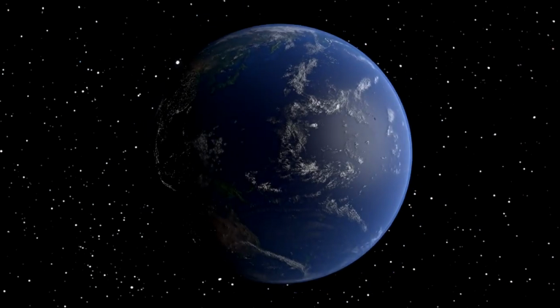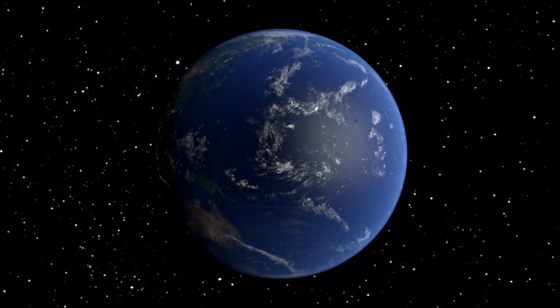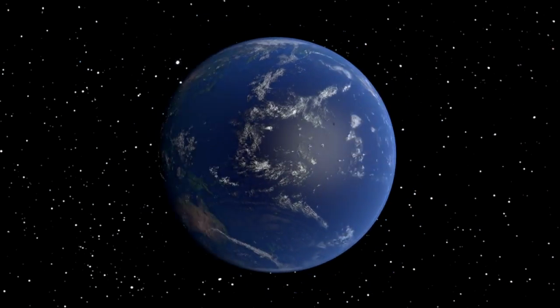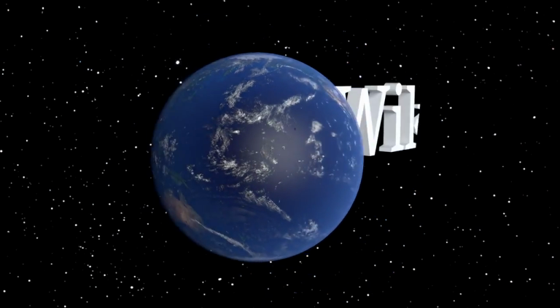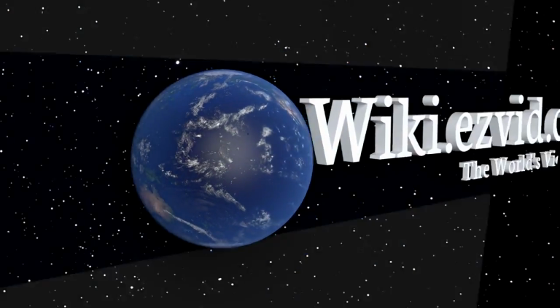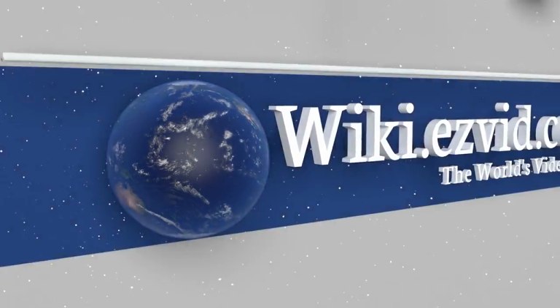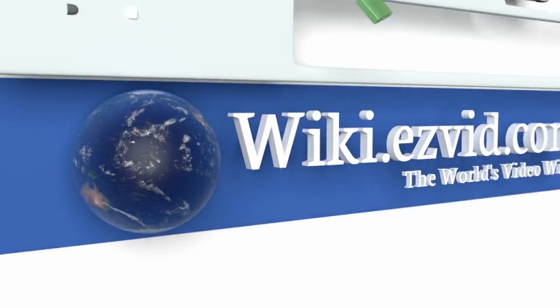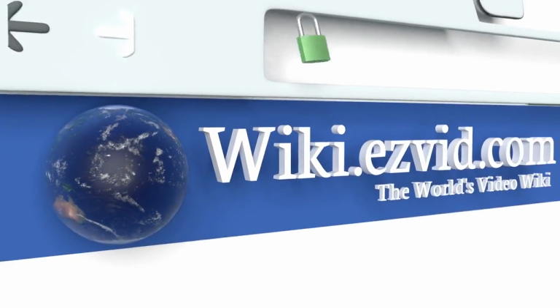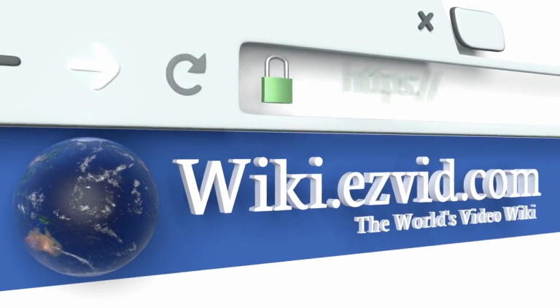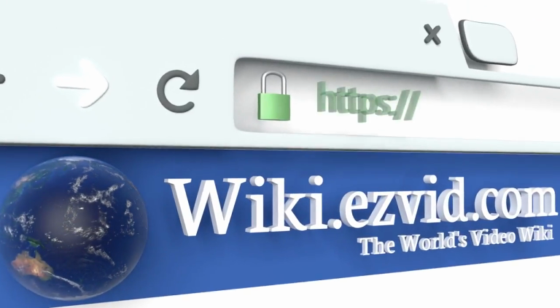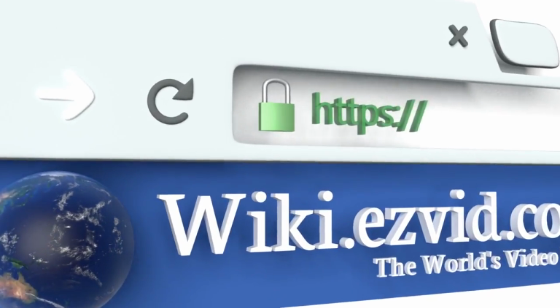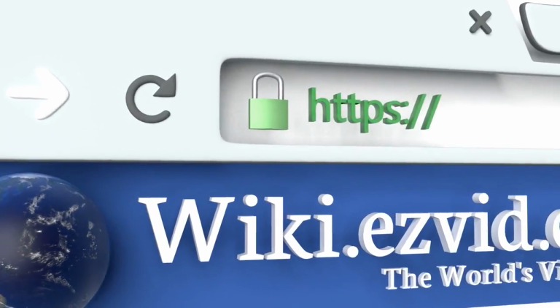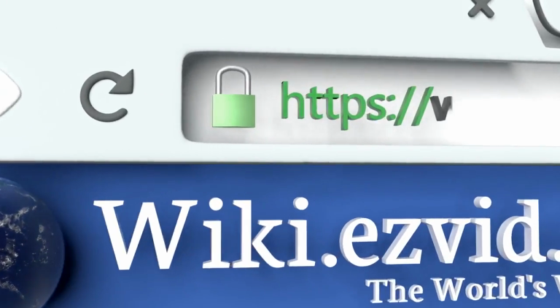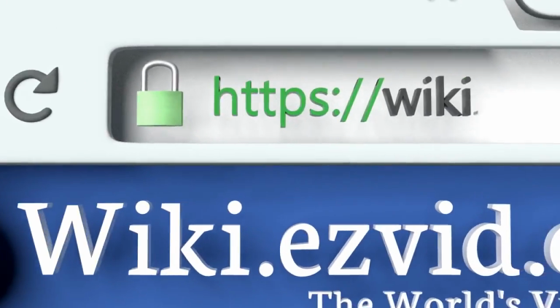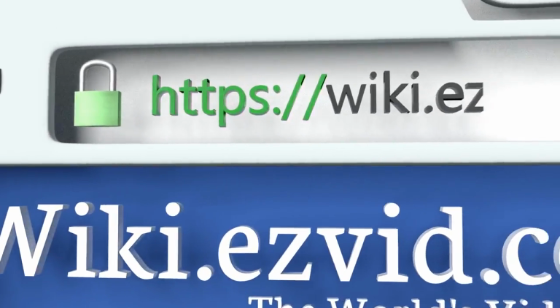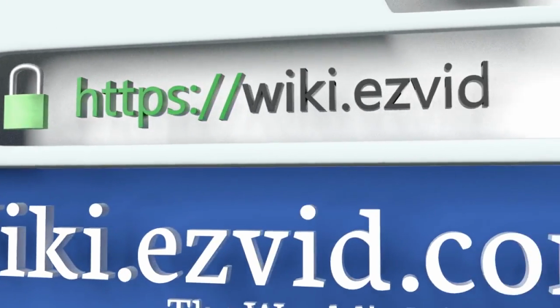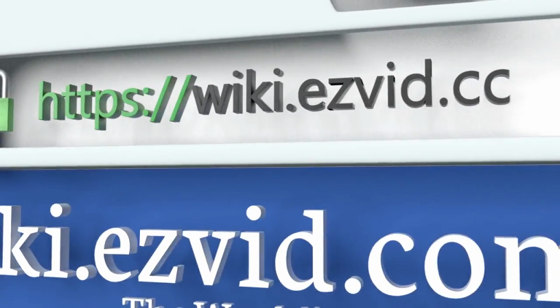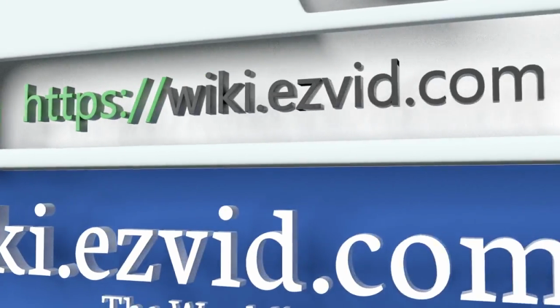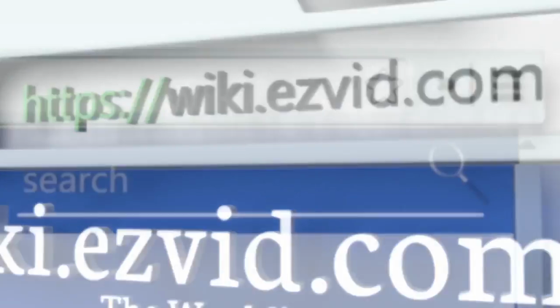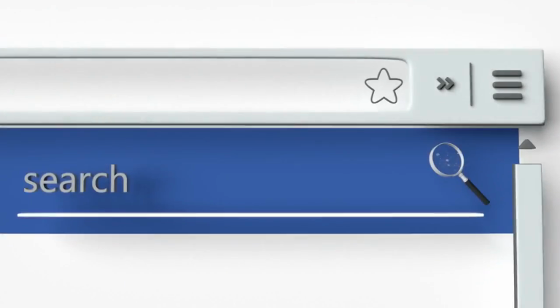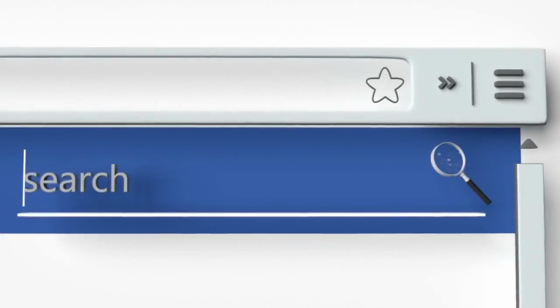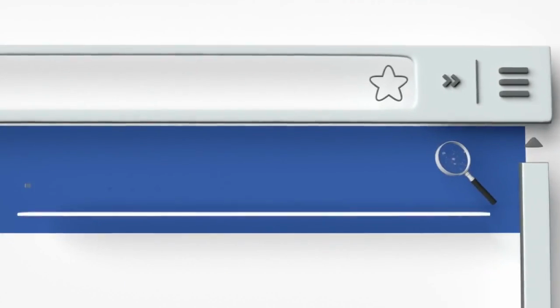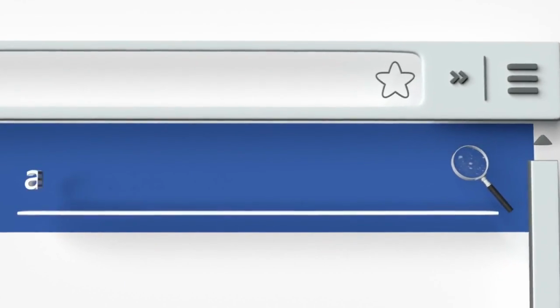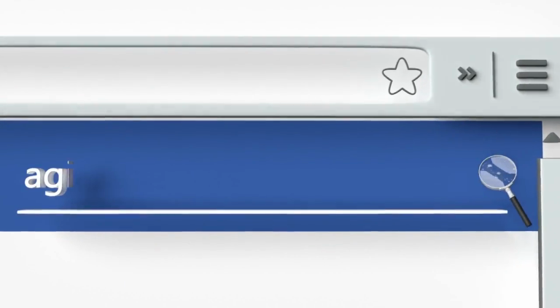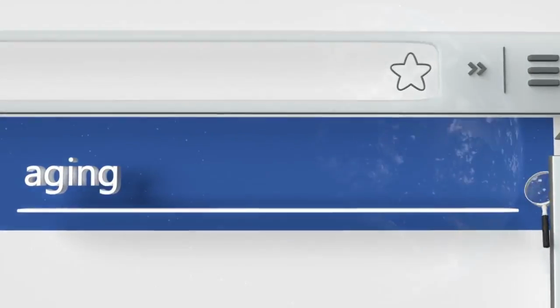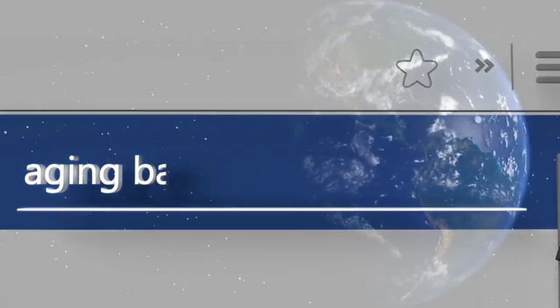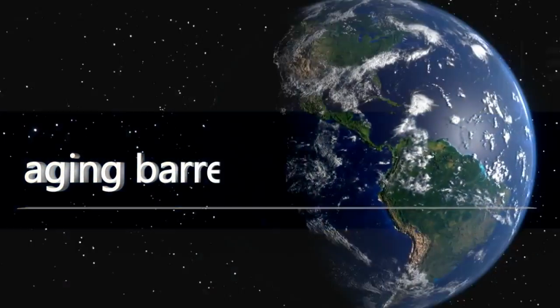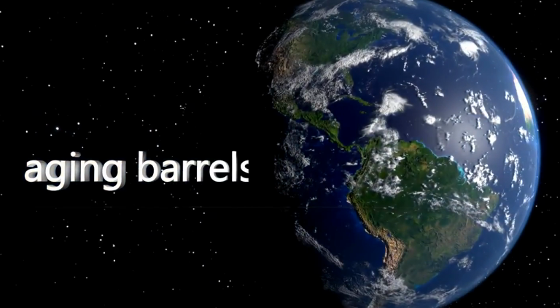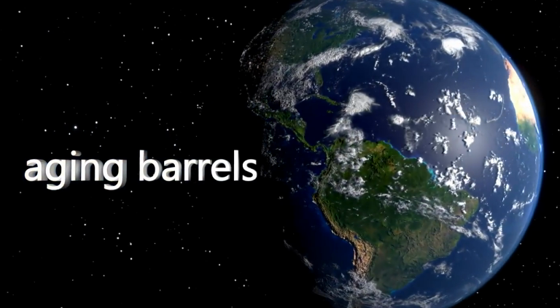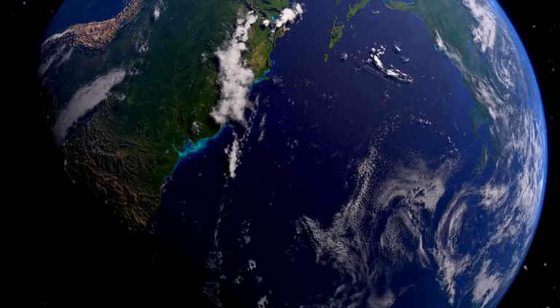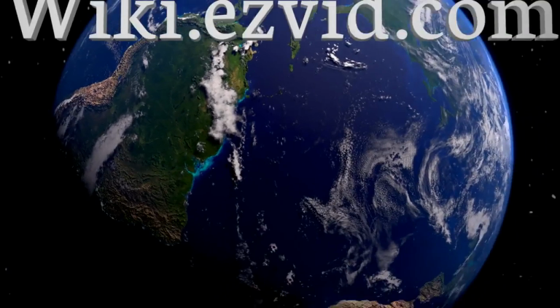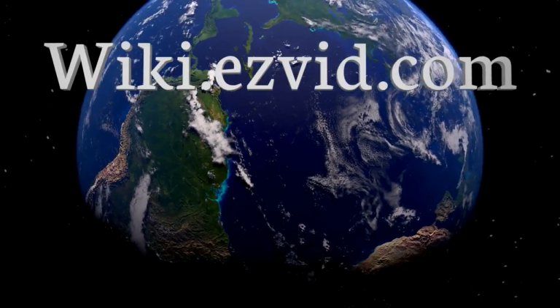To see all of our choices, go to wiki.easyvid.com and search for aging barrels, or click beneath this video.